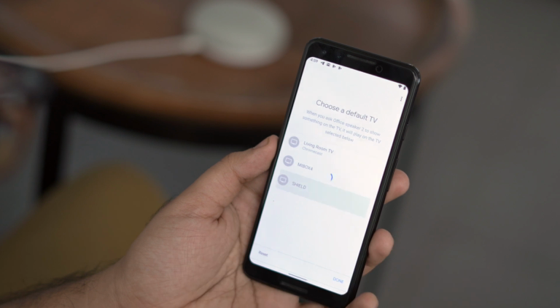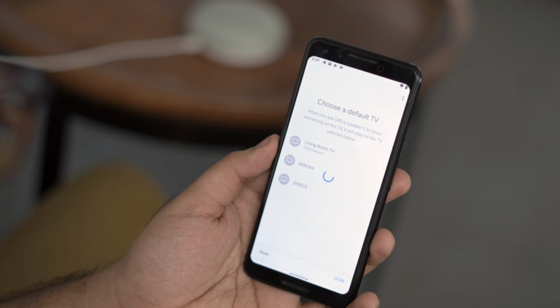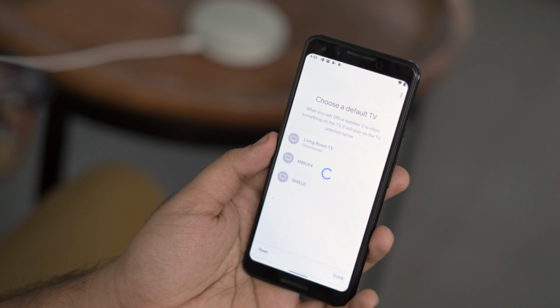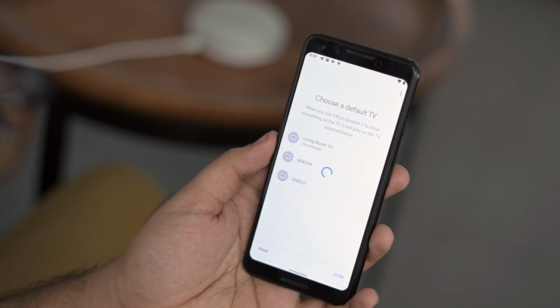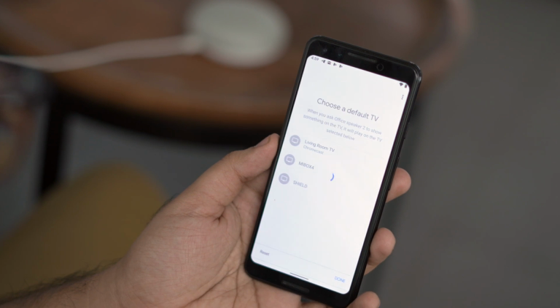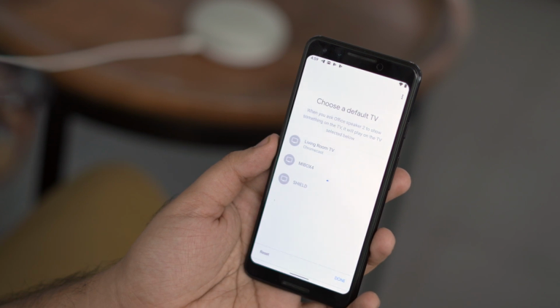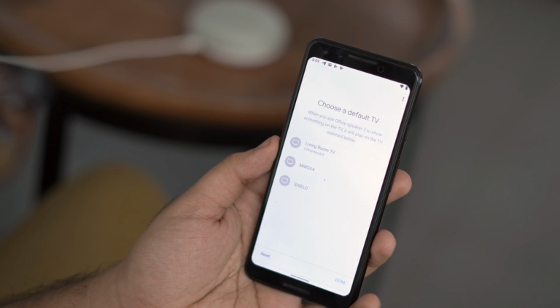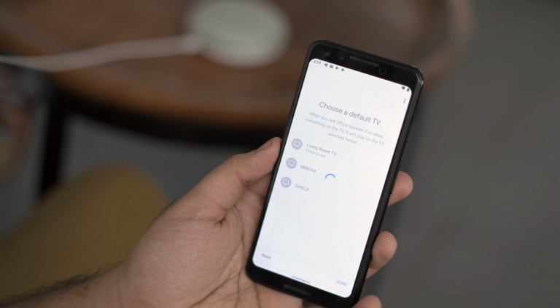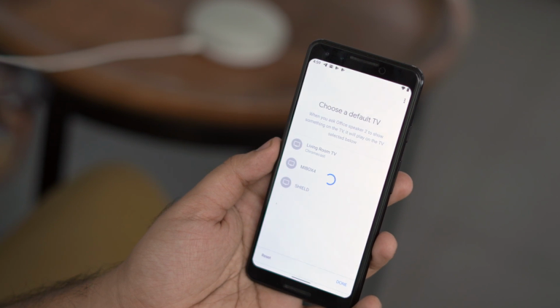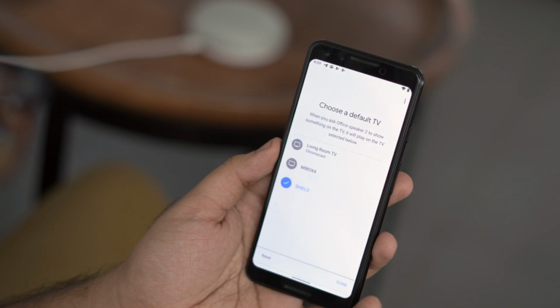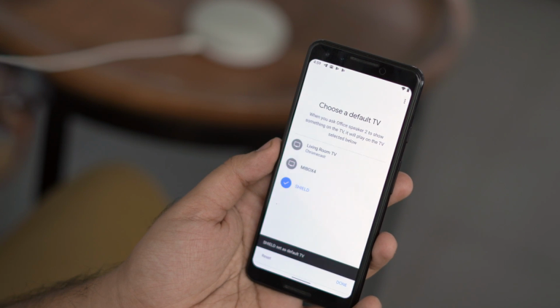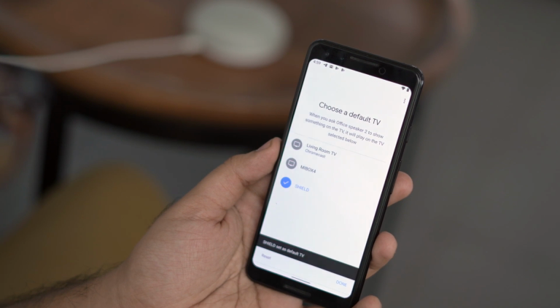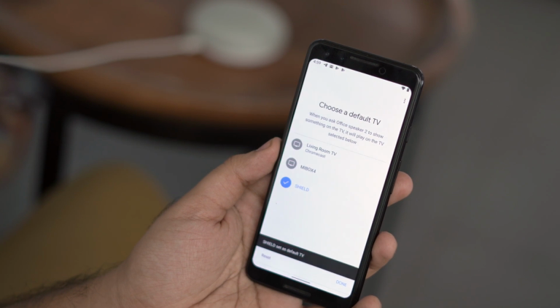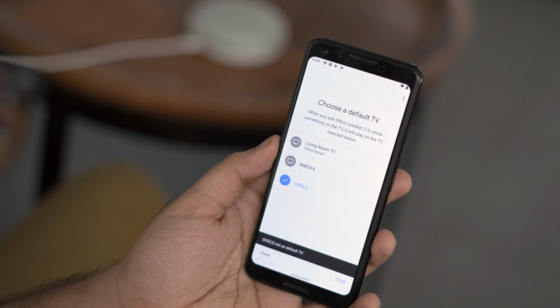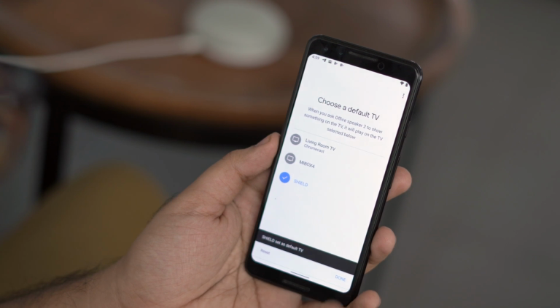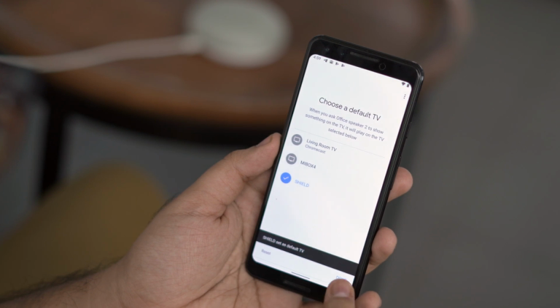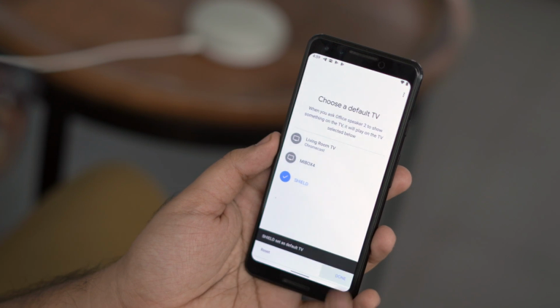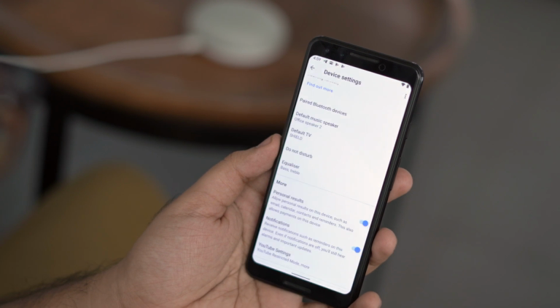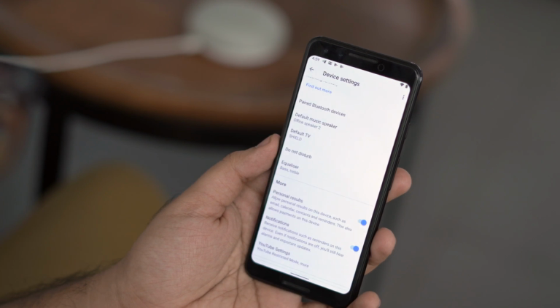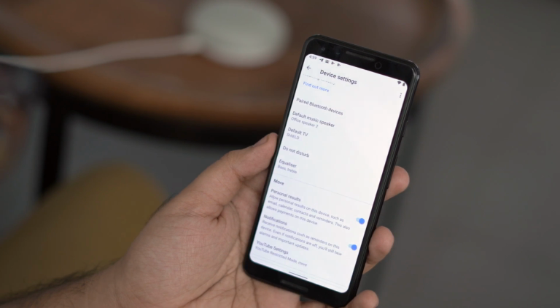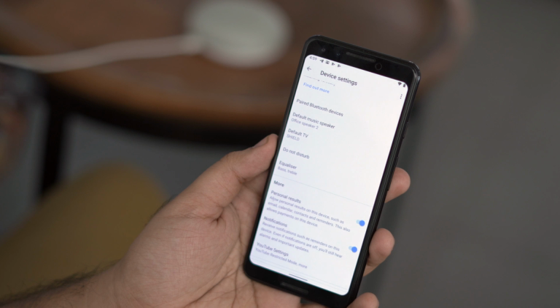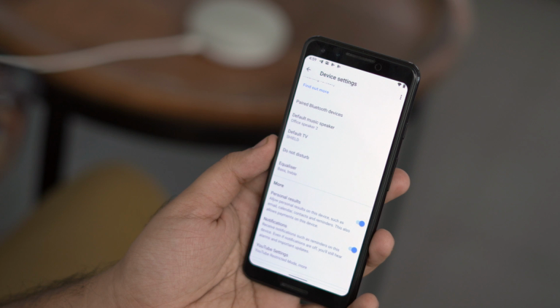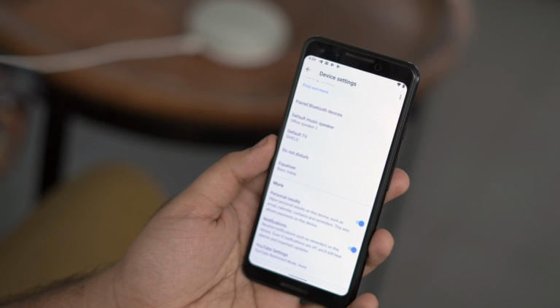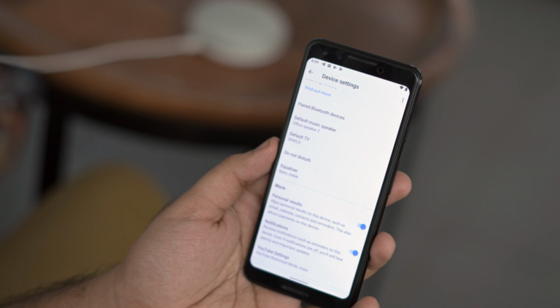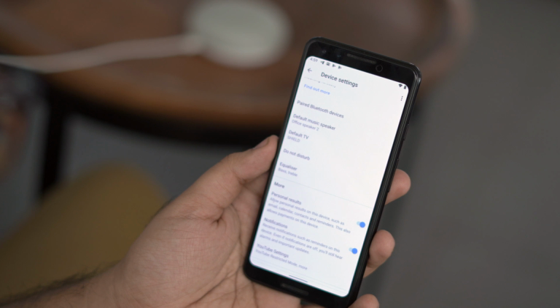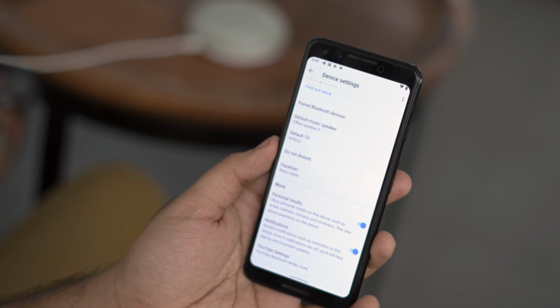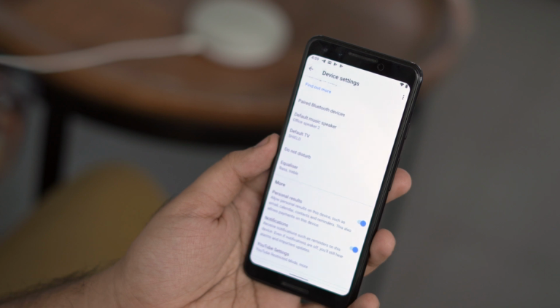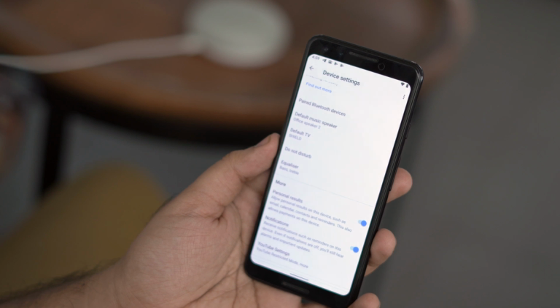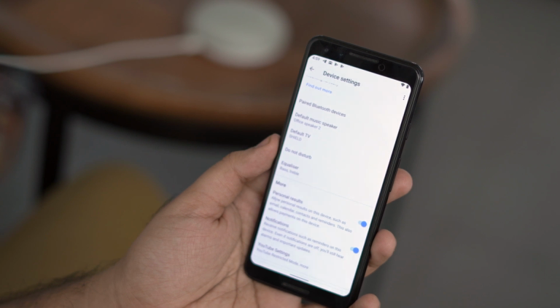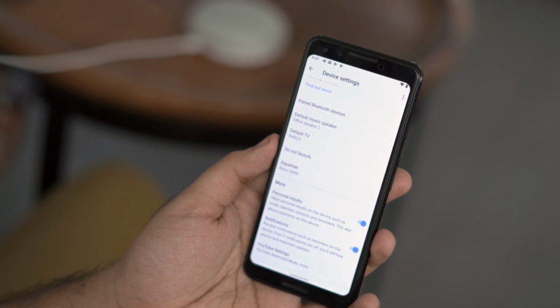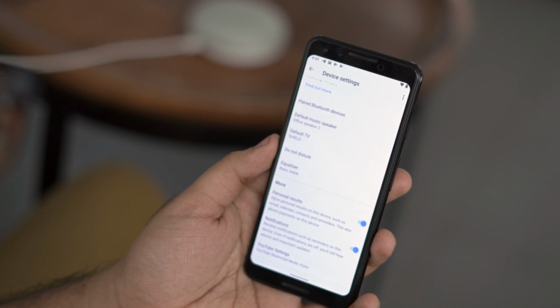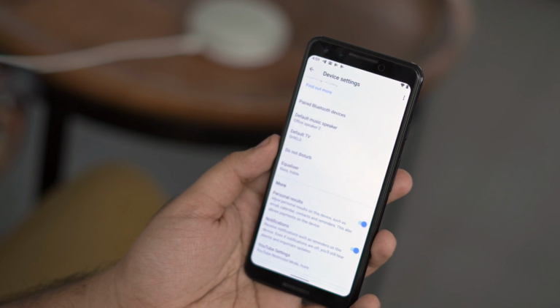And that's it! Your Android TV is now linked to your Google Home, and you can send voice commands from your Google Home to your Android TV.